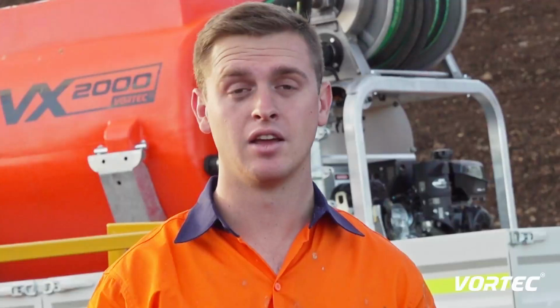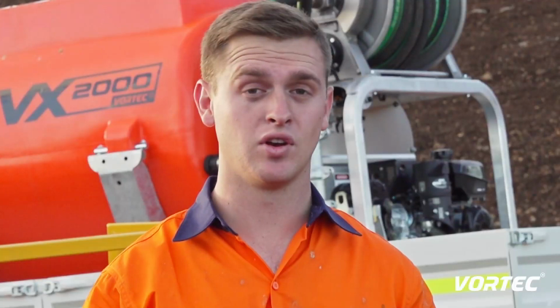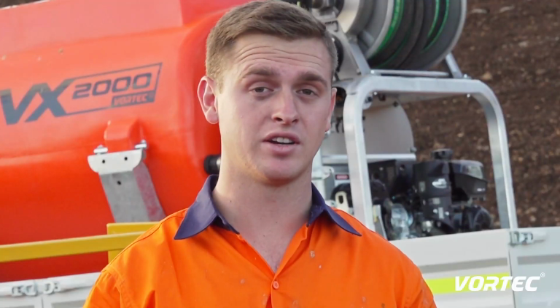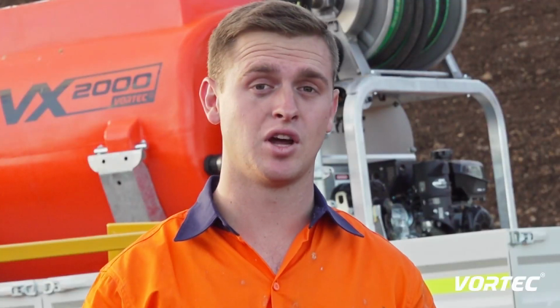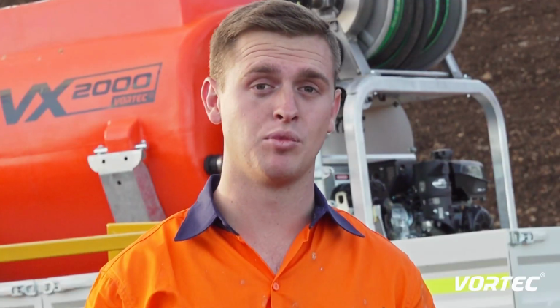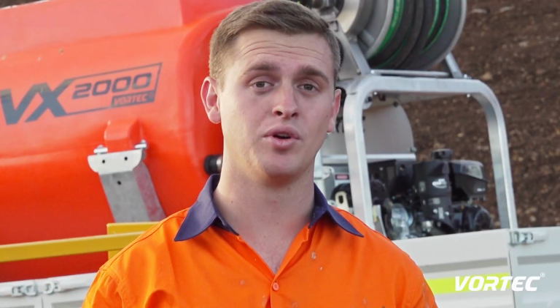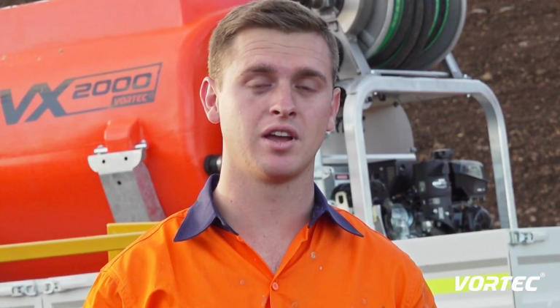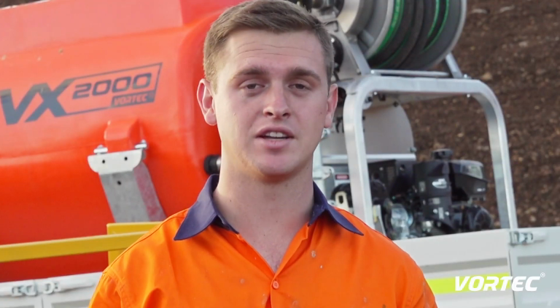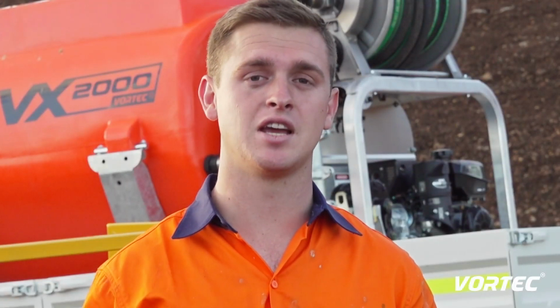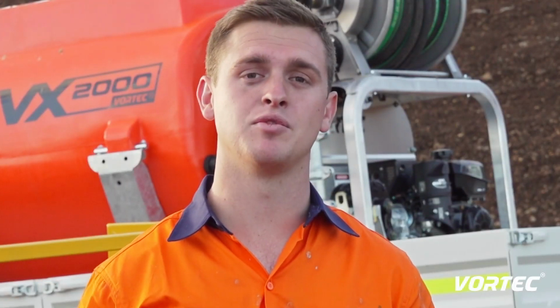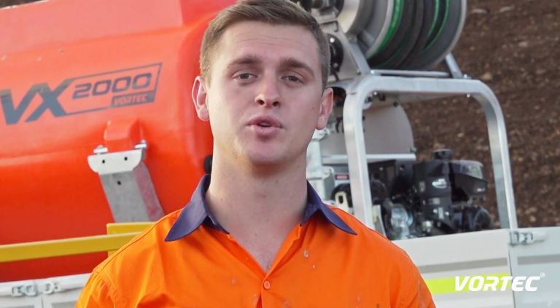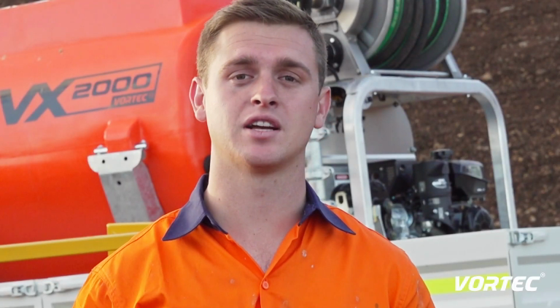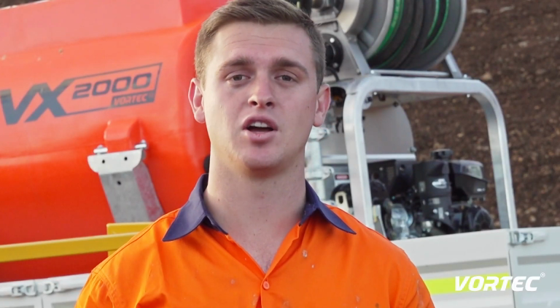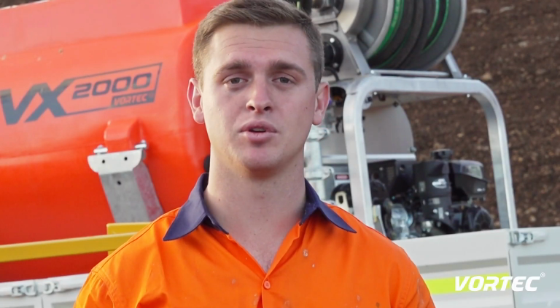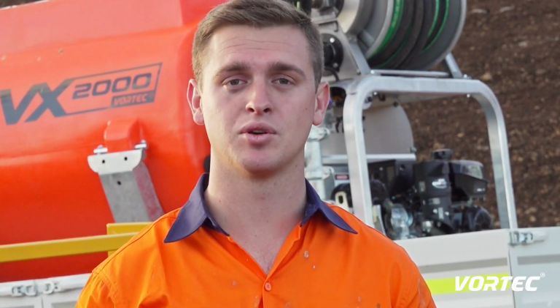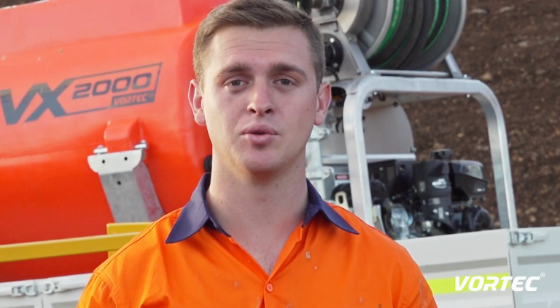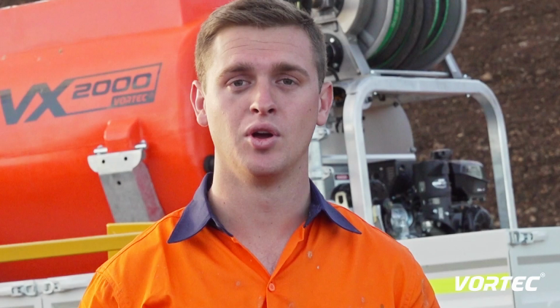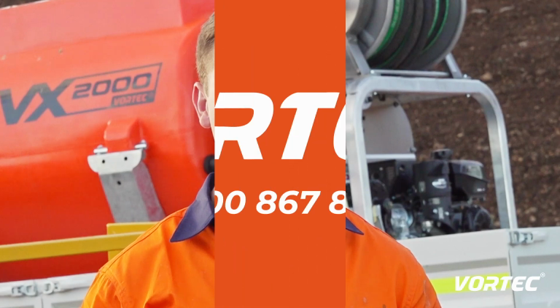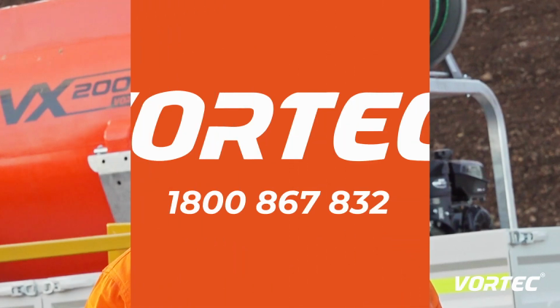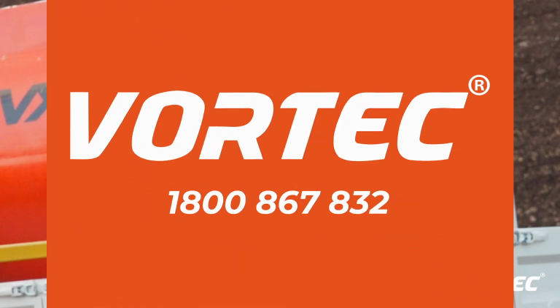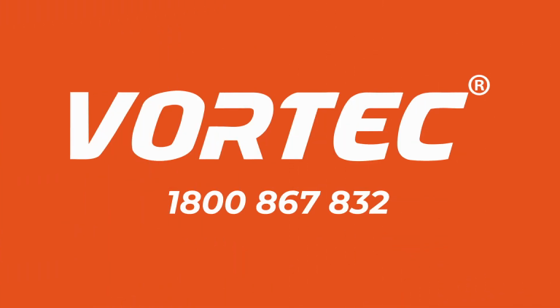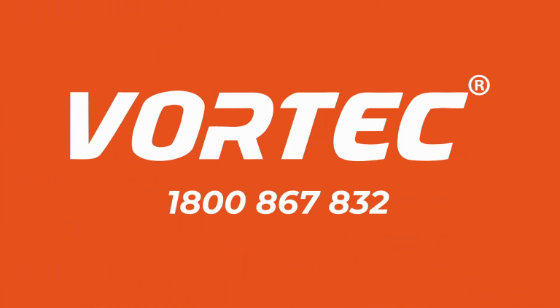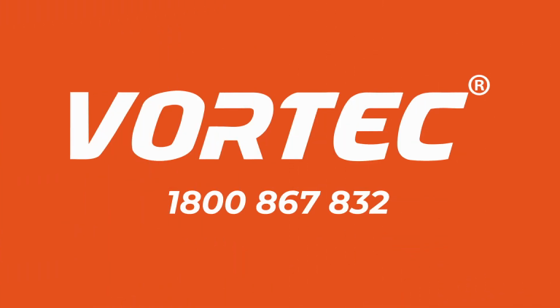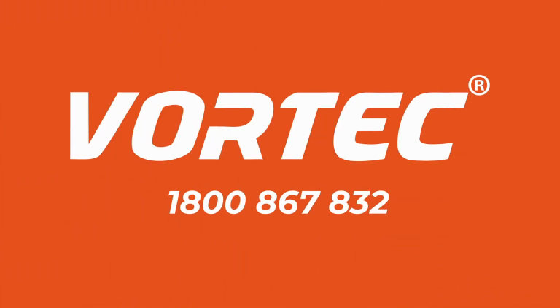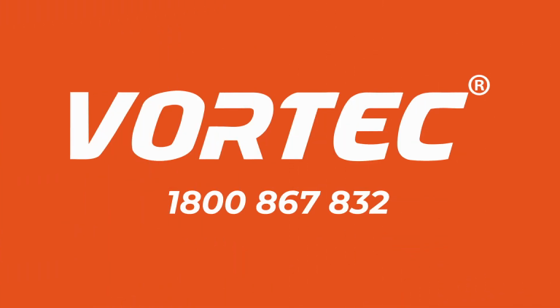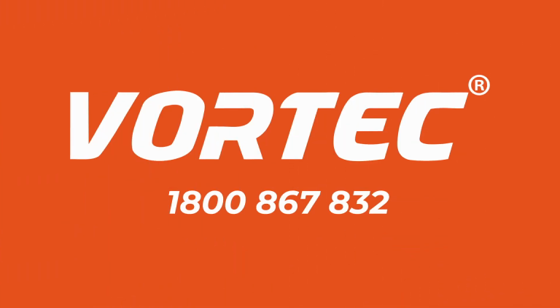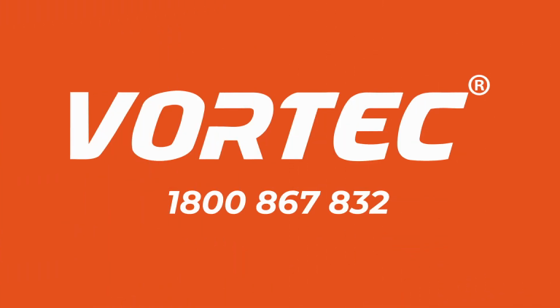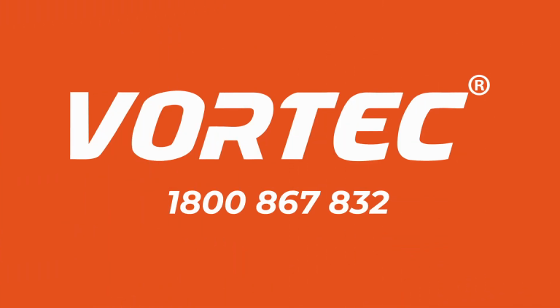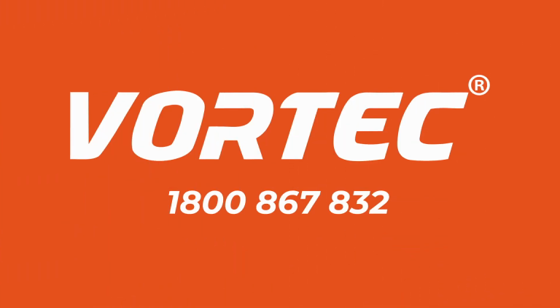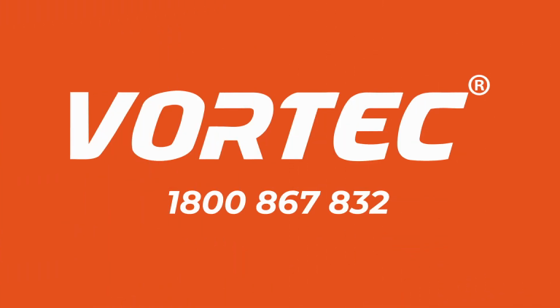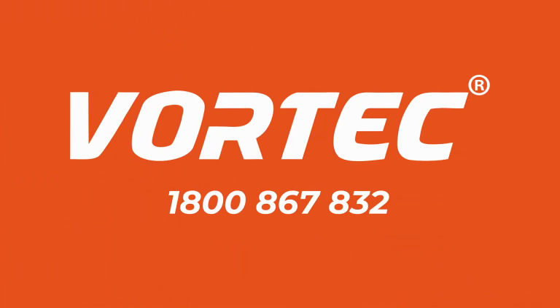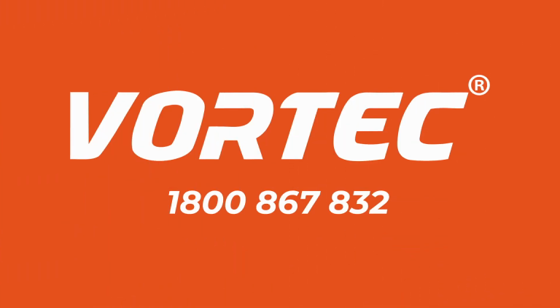If you'd like to know more, give our team at Vortech Global a call on 1800 867 832.